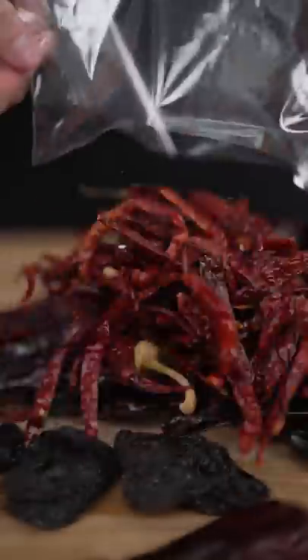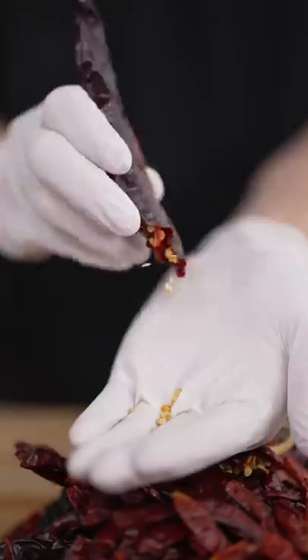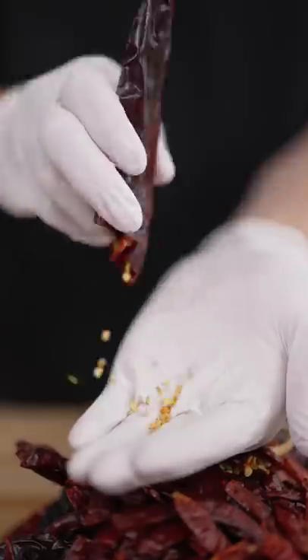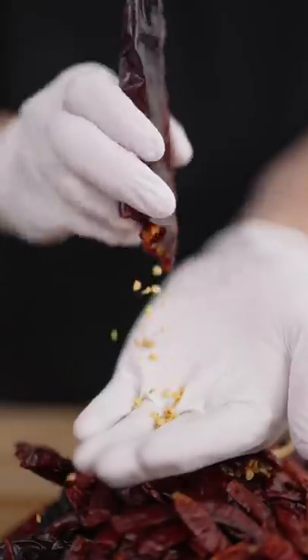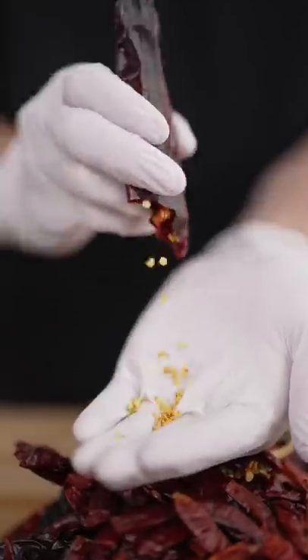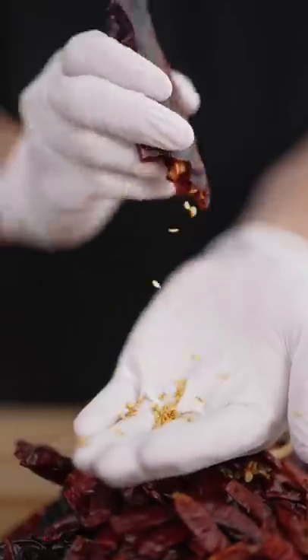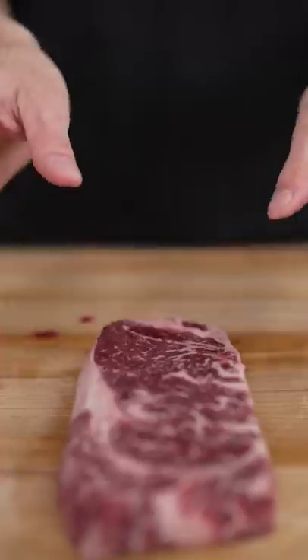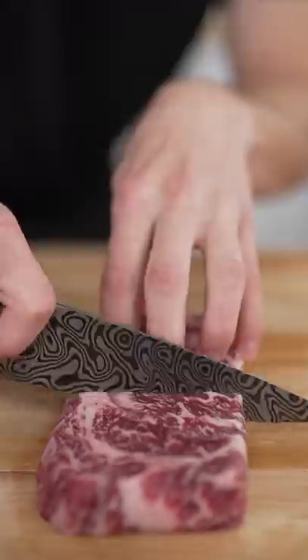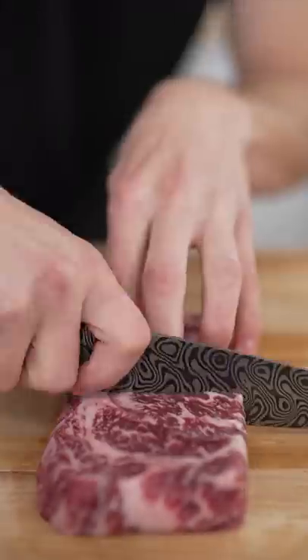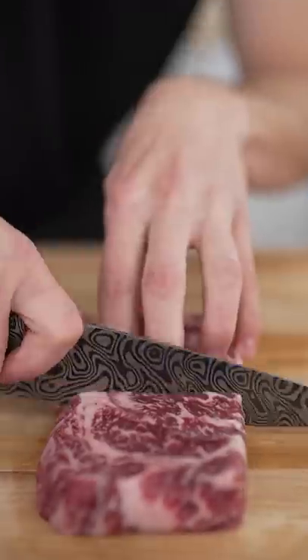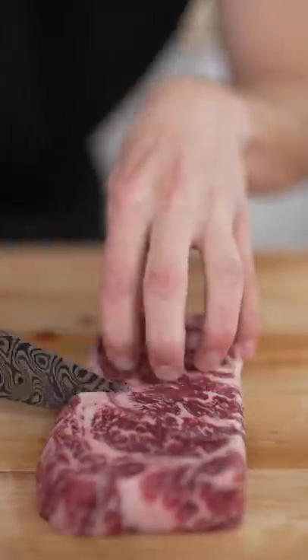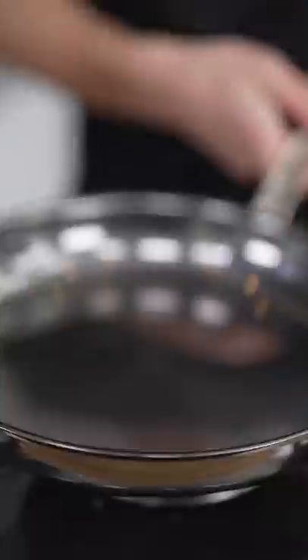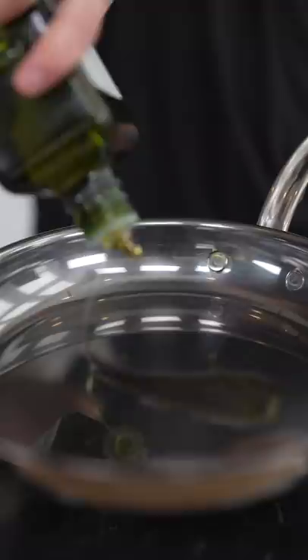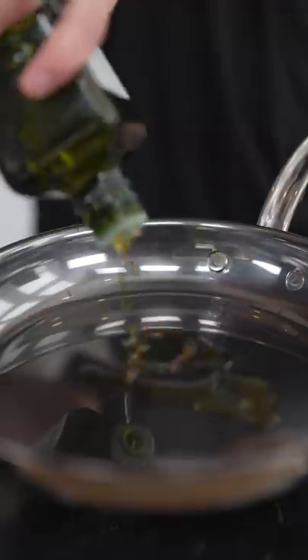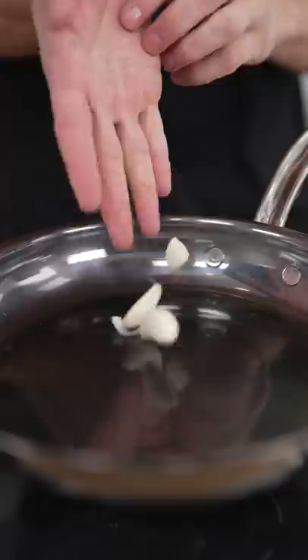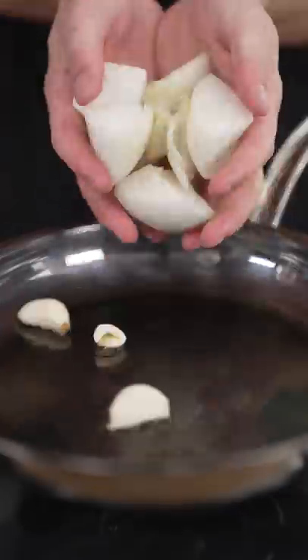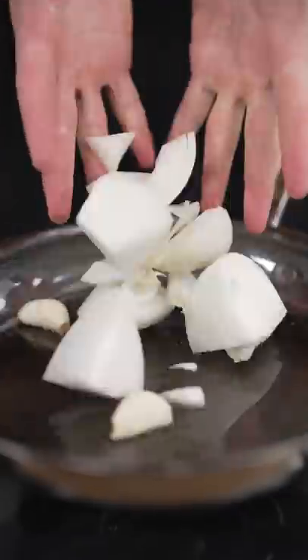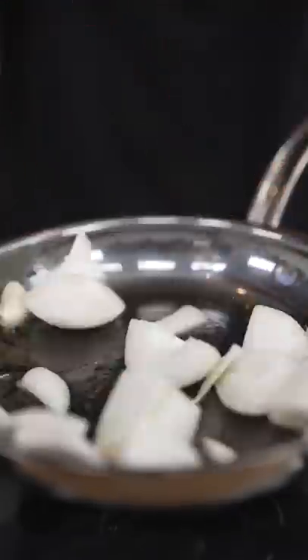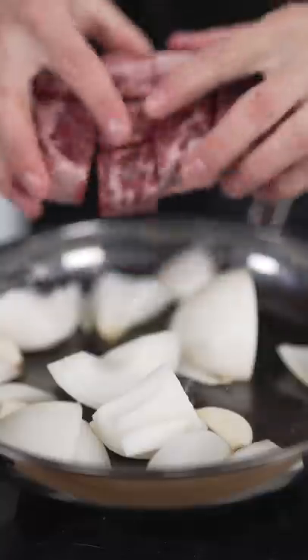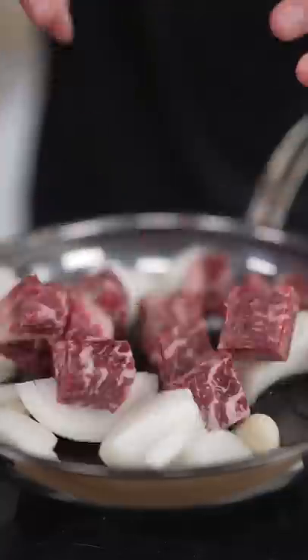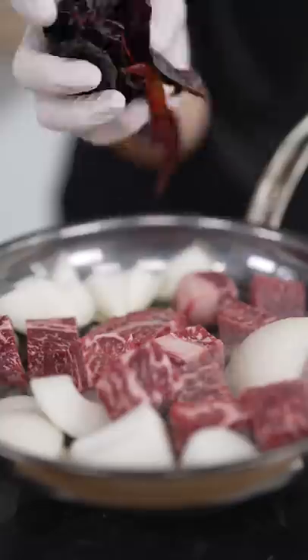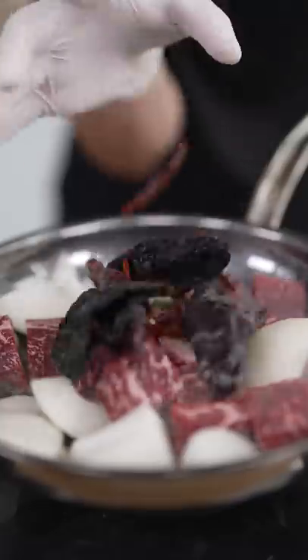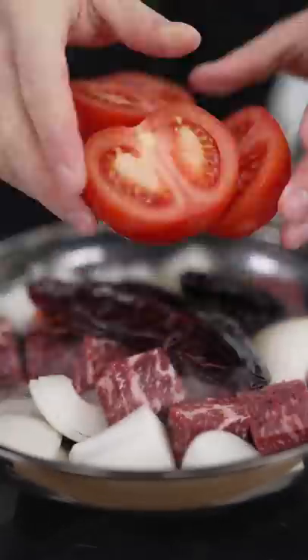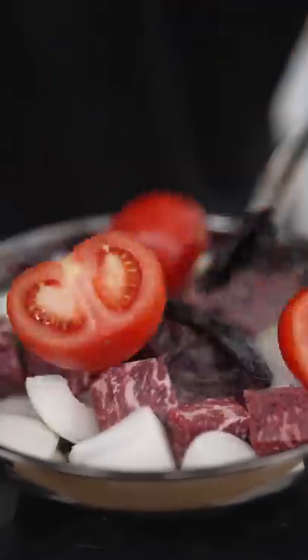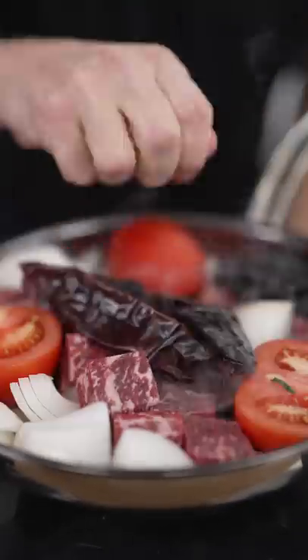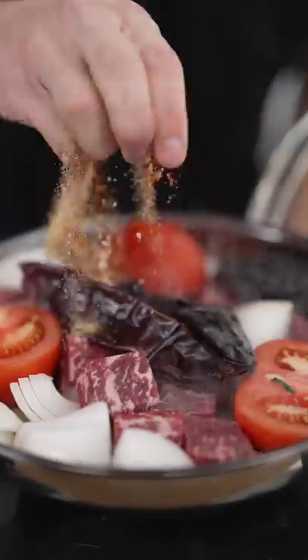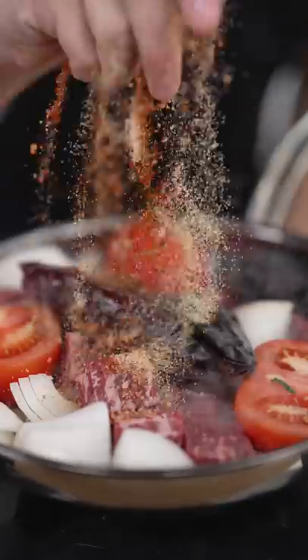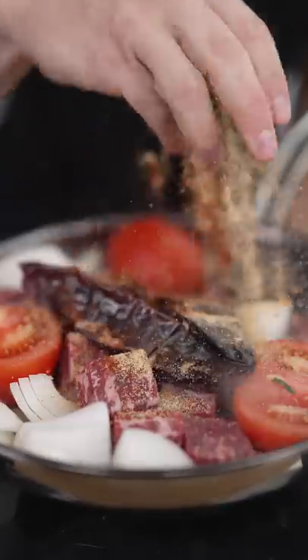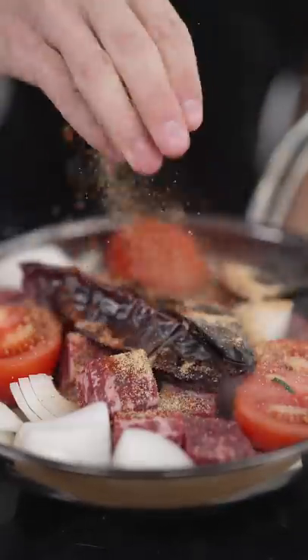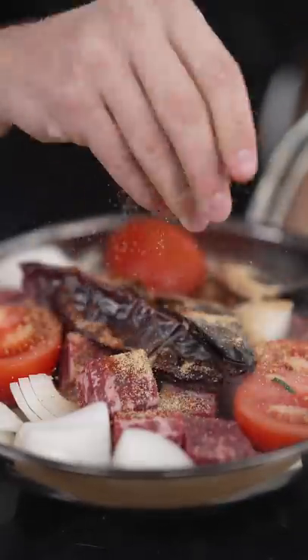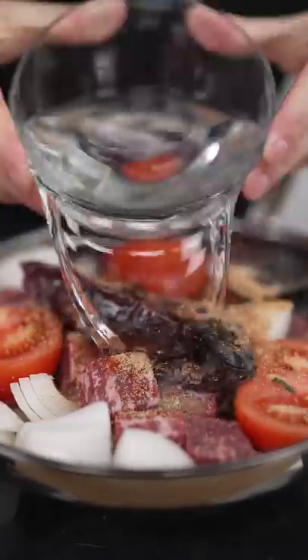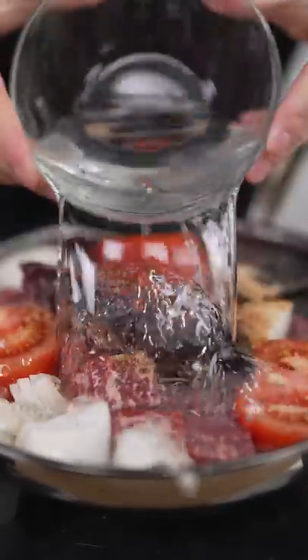Remove the seeds. Cube your meat. Garlic, onions, beef, chiles, tomatoes, Mexican spice blend, water.